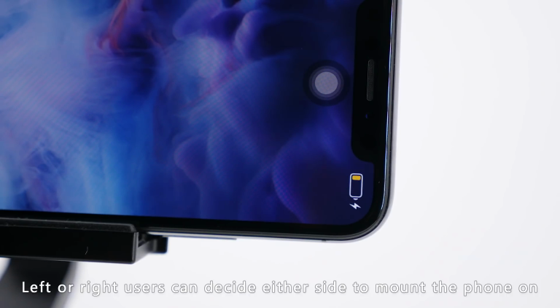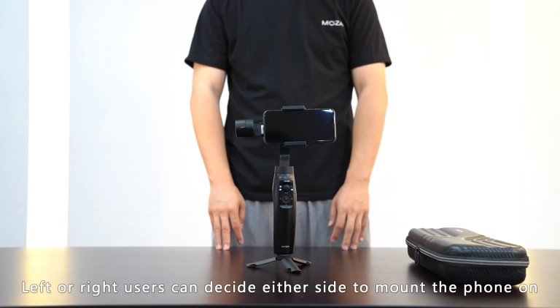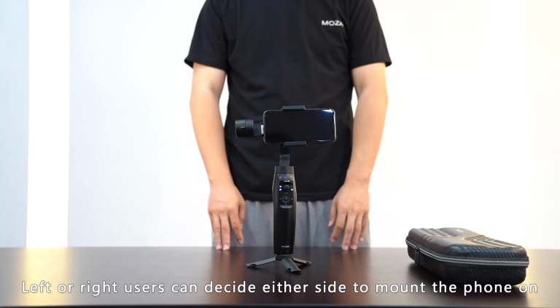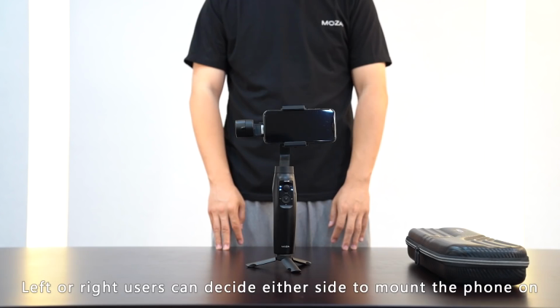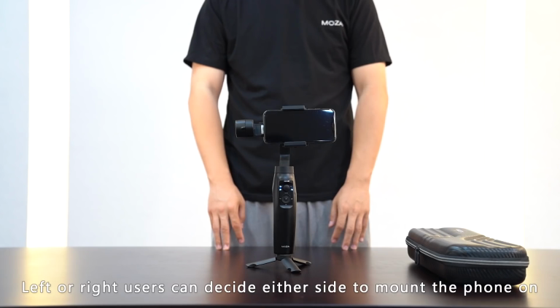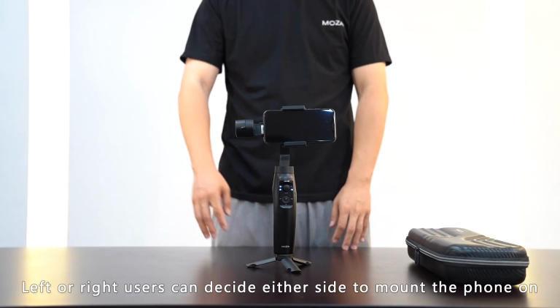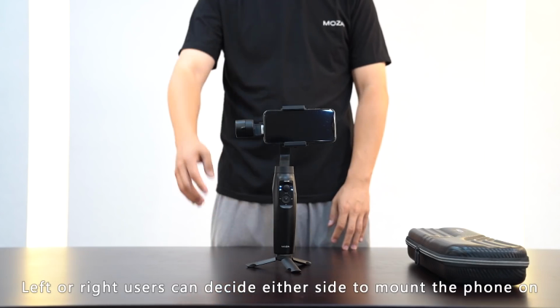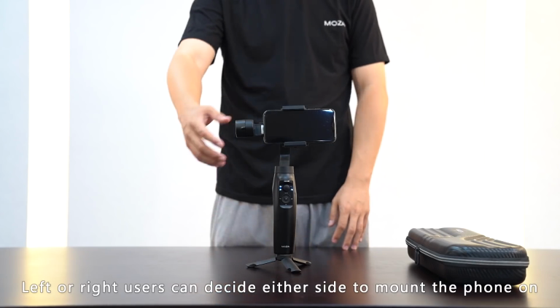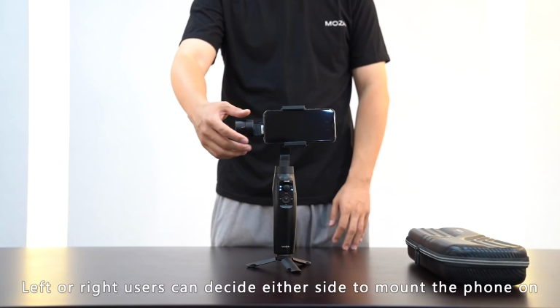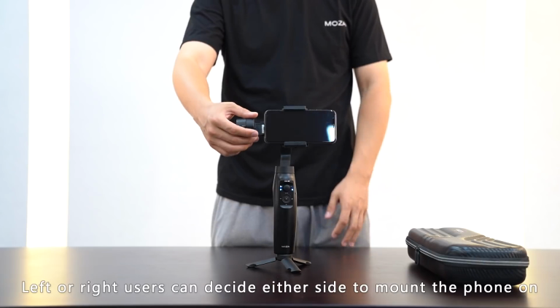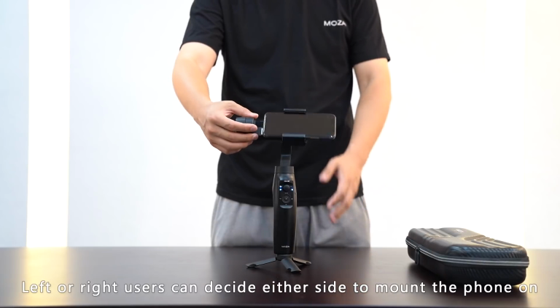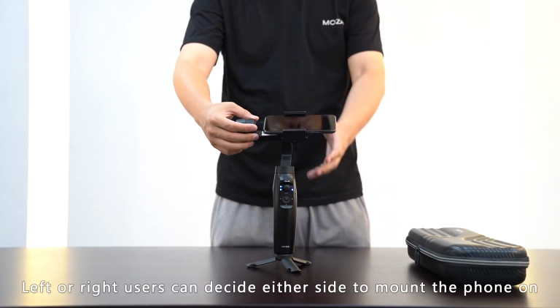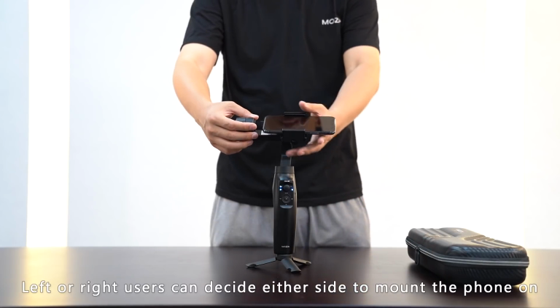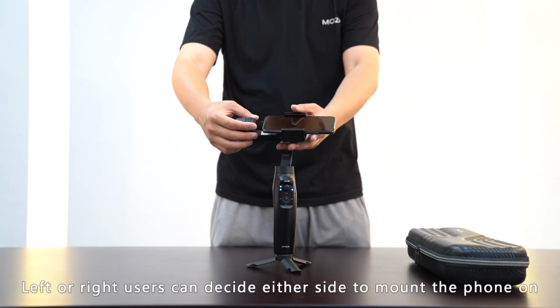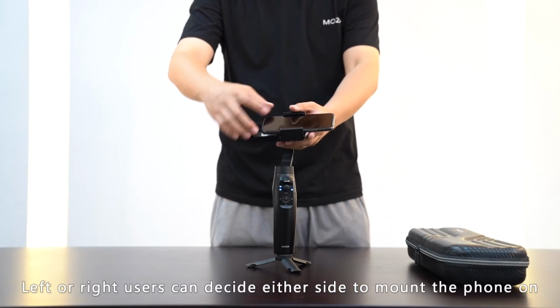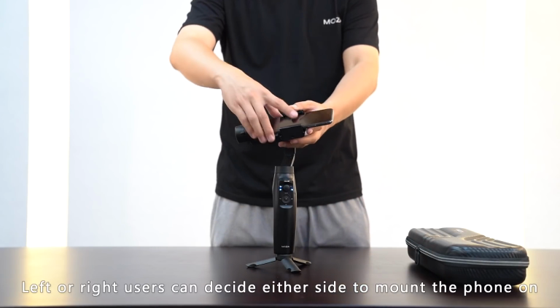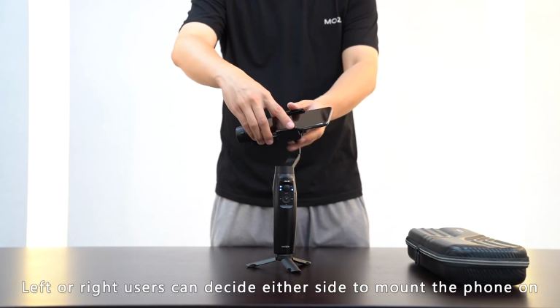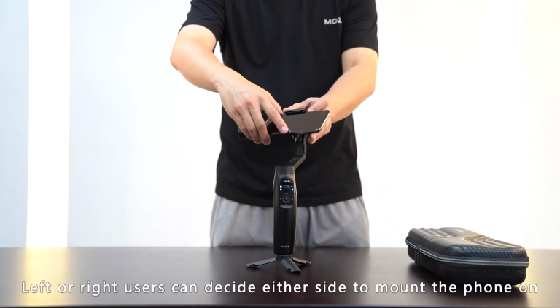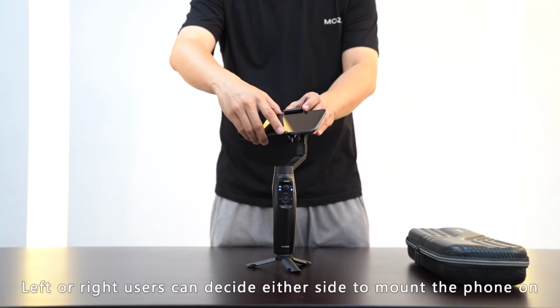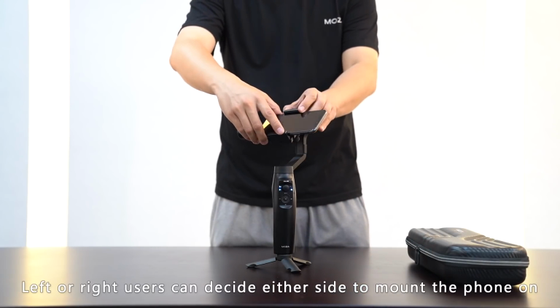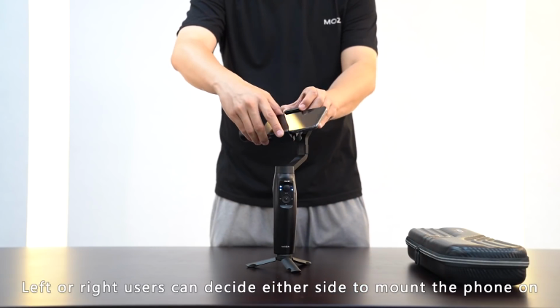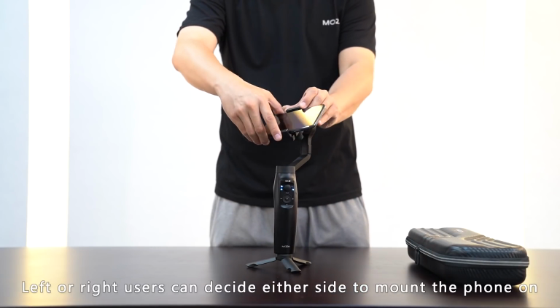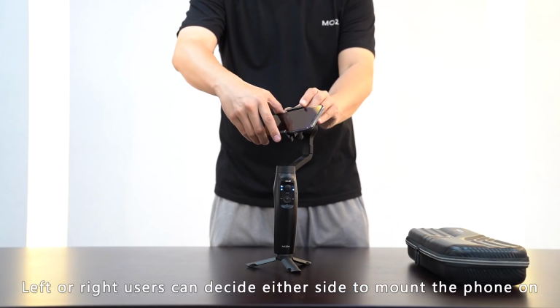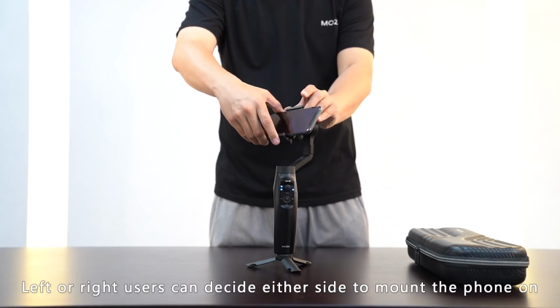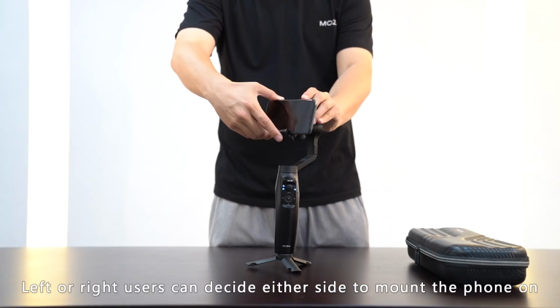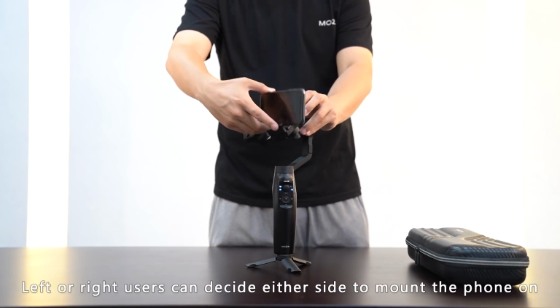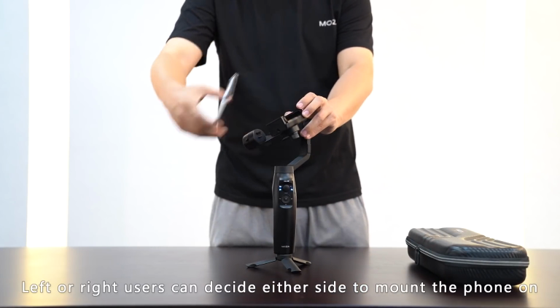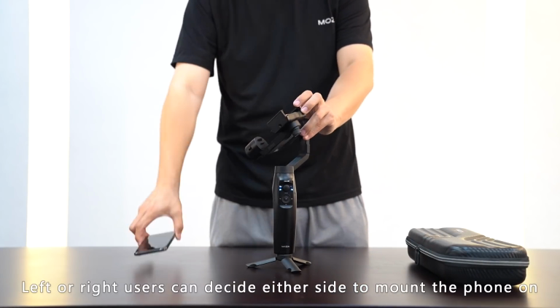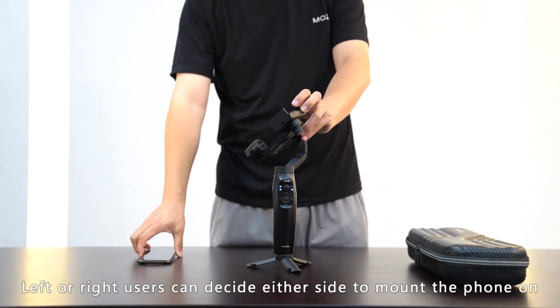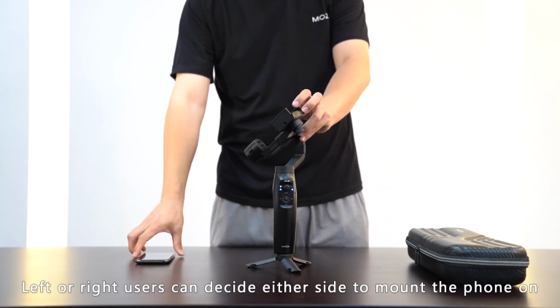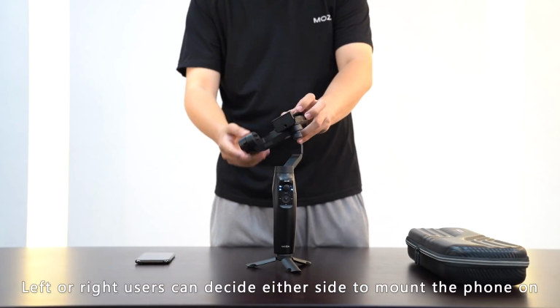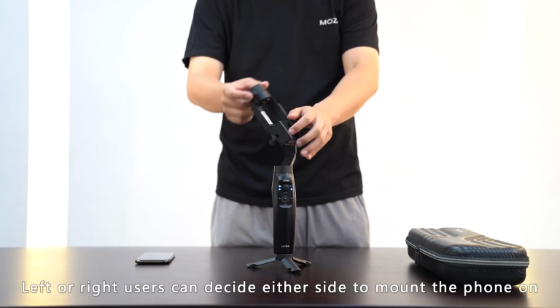Users can mount the phone from the left or right of the gimbal, and the software will automatically adjust accordingly.